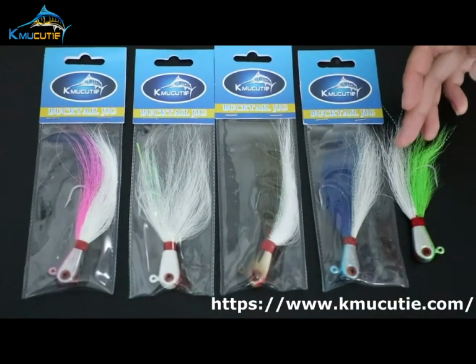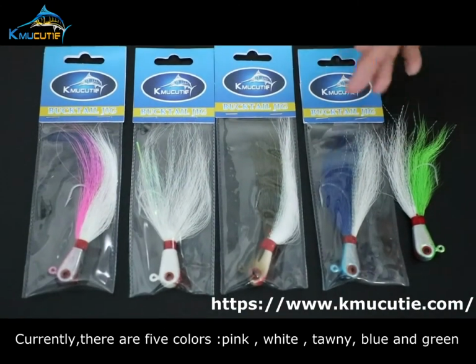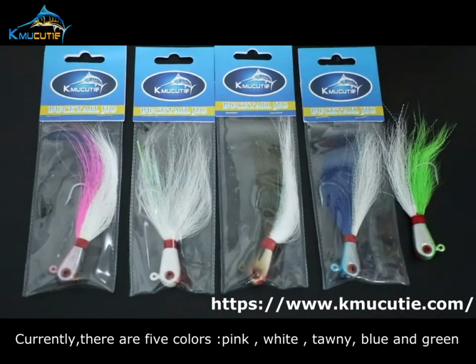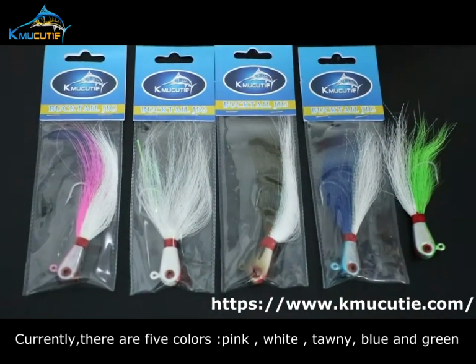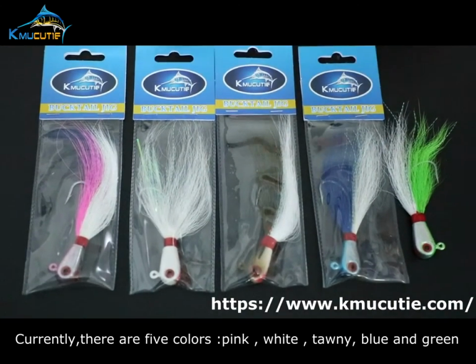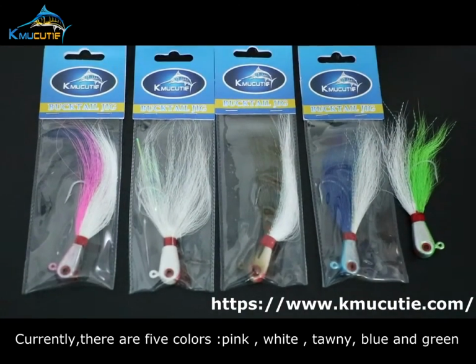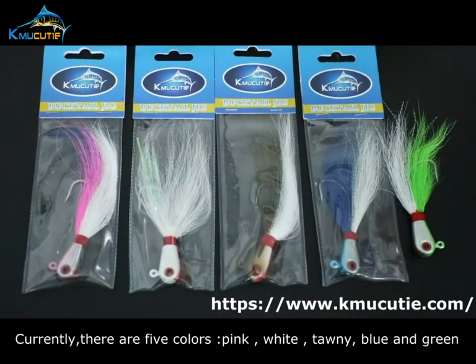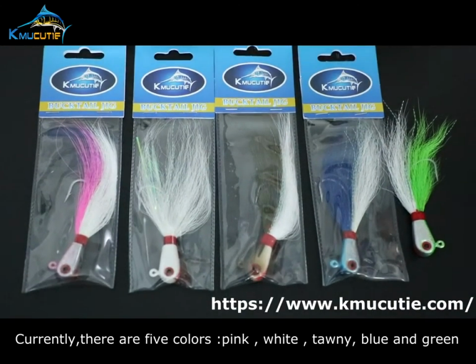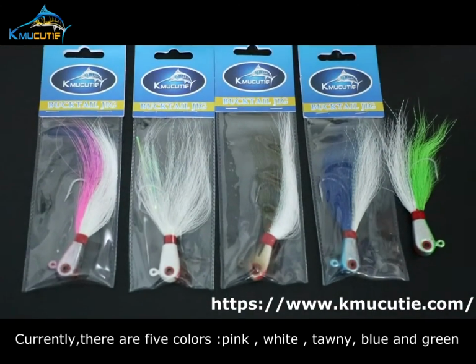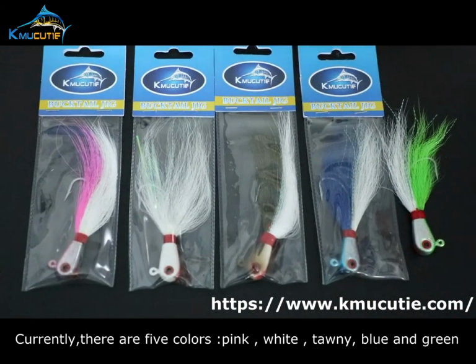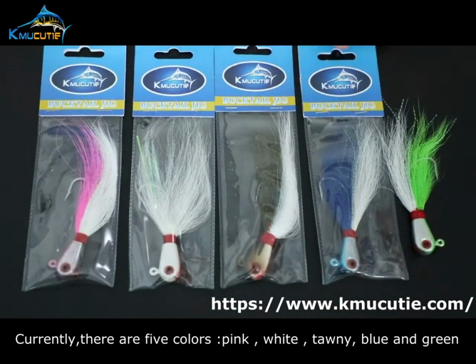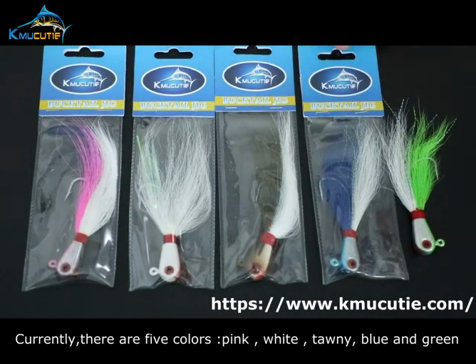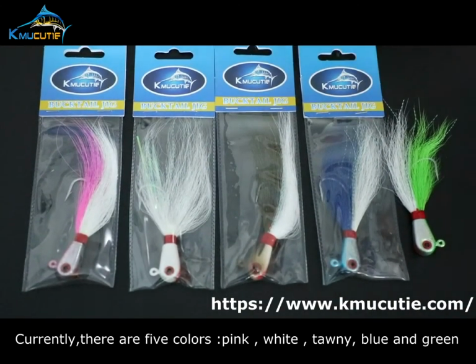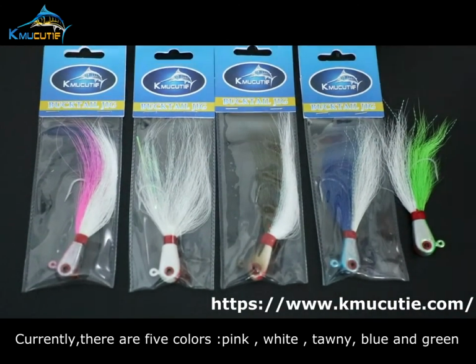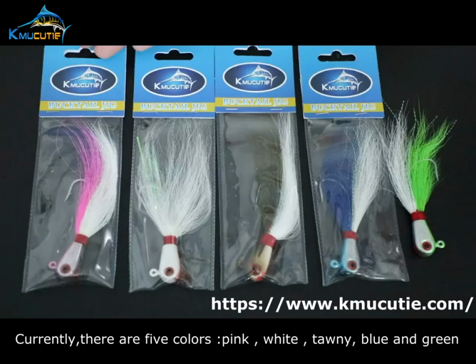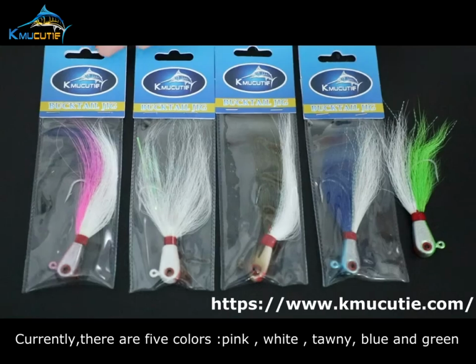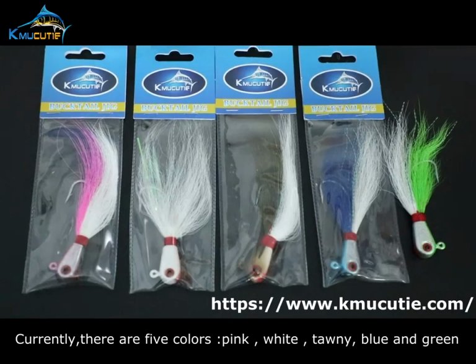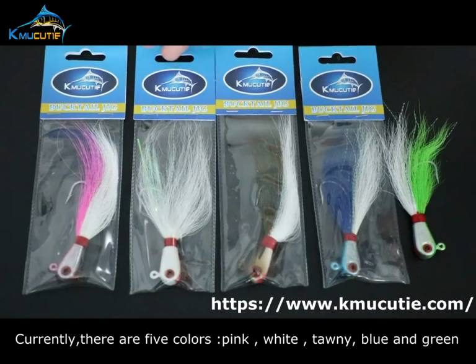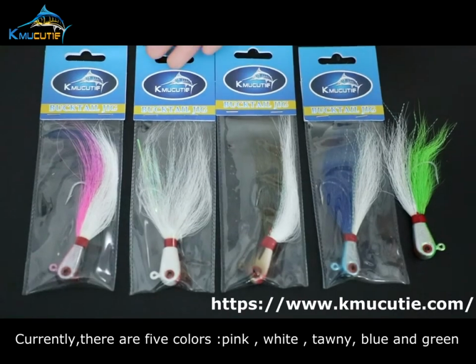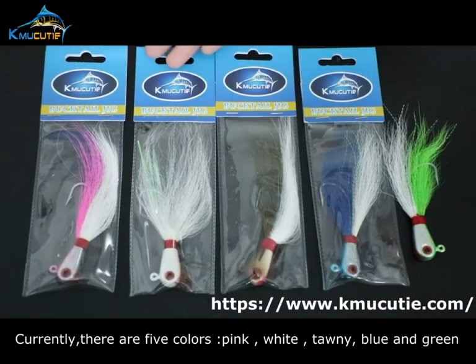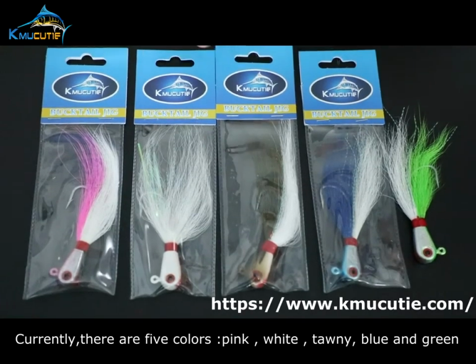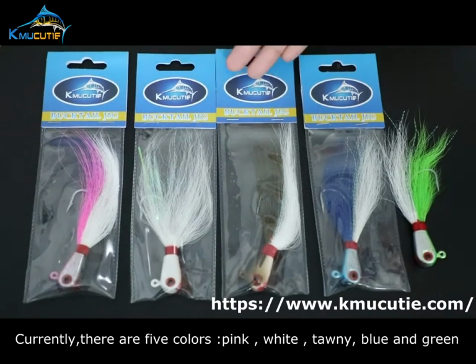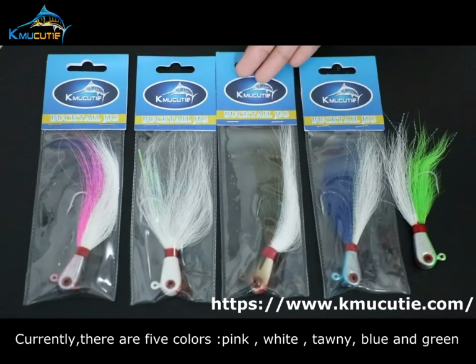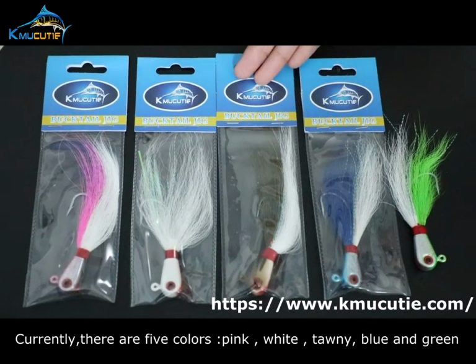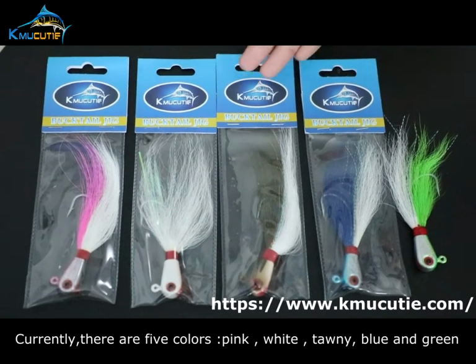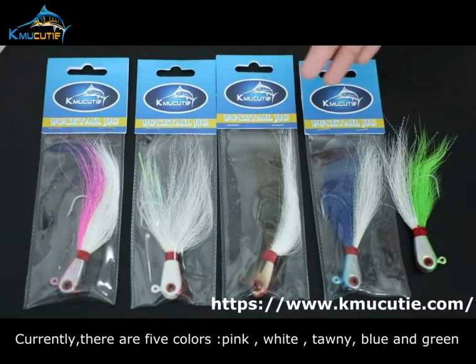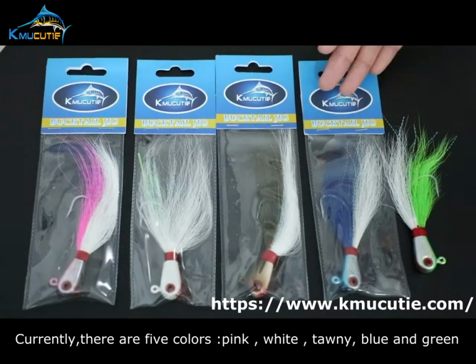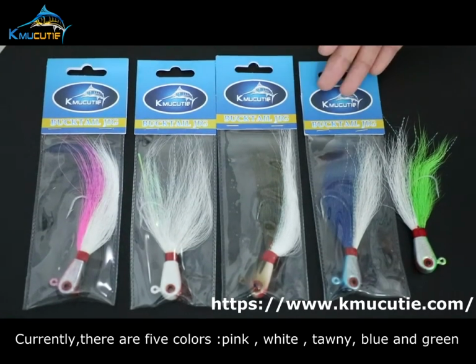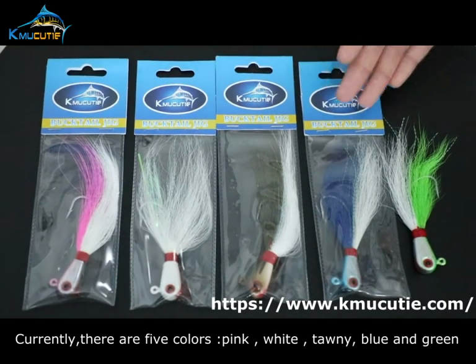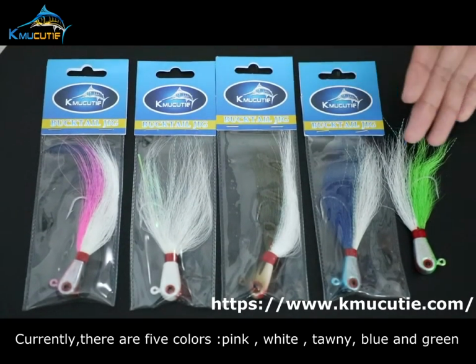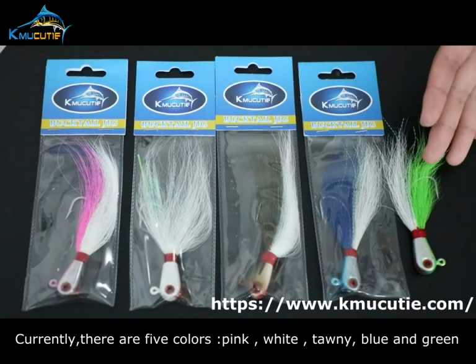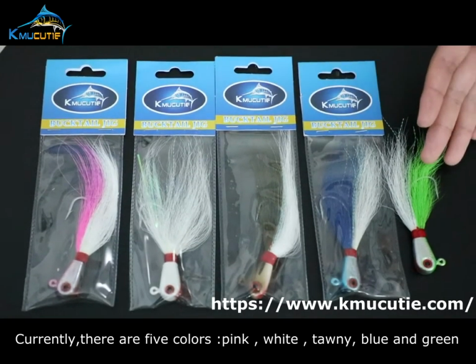Currently, there are 5 colors: pink, white, tonny, blue and green.